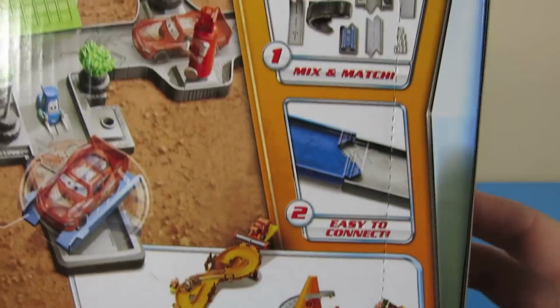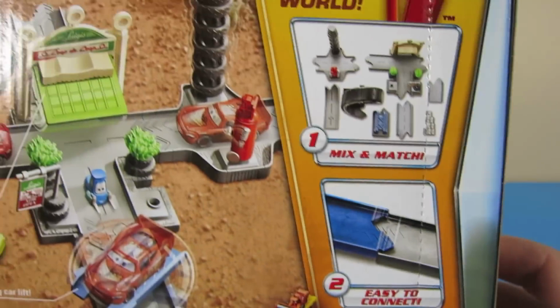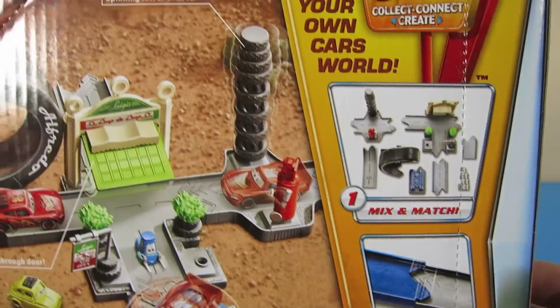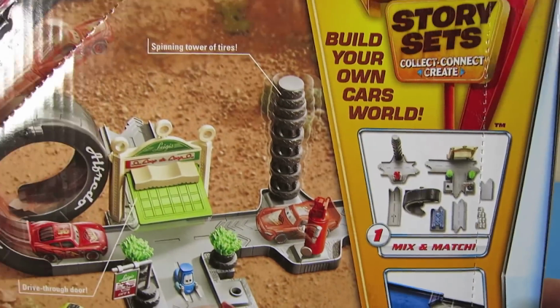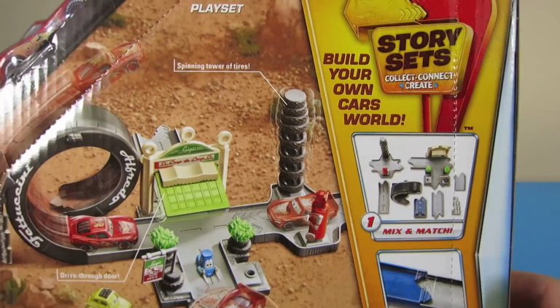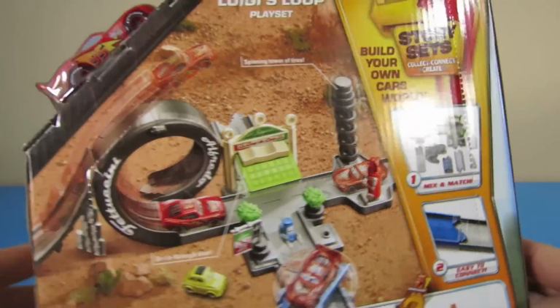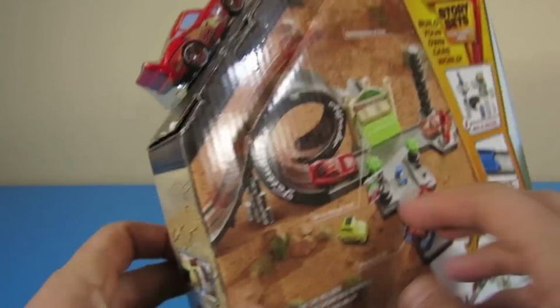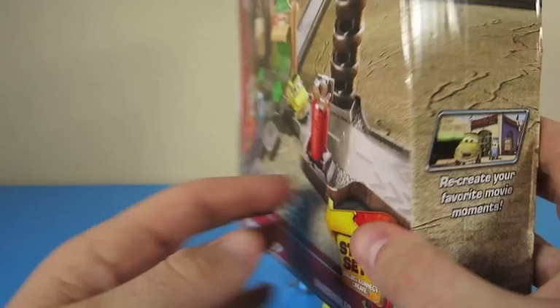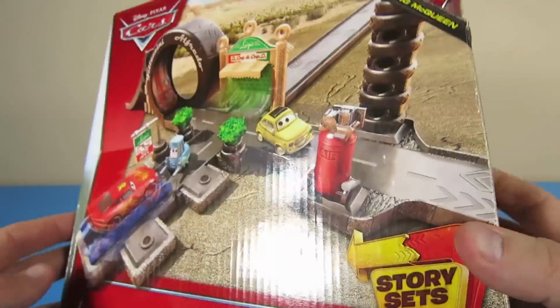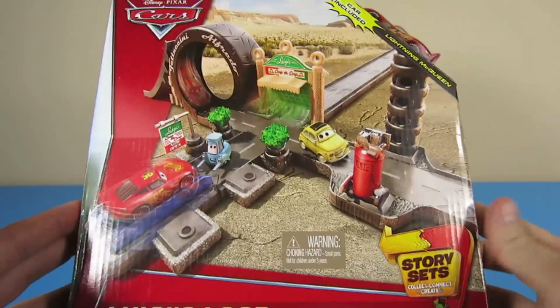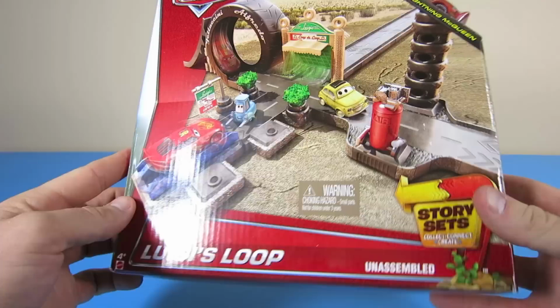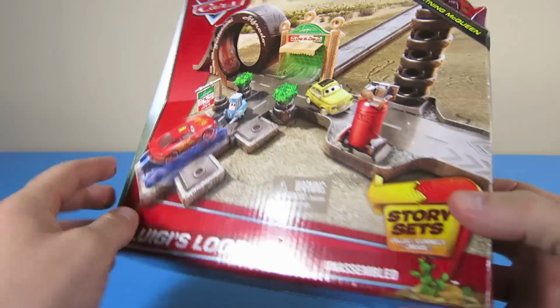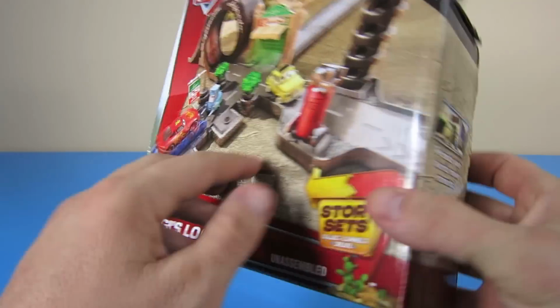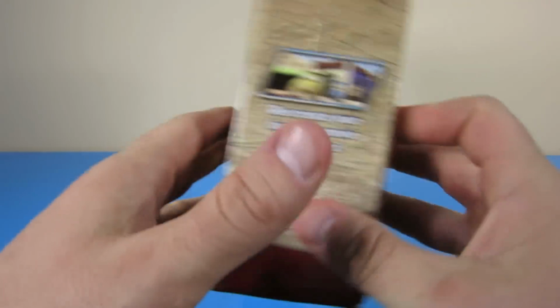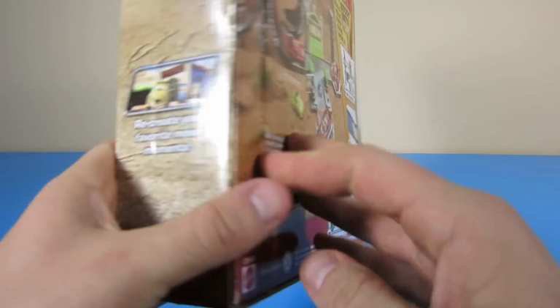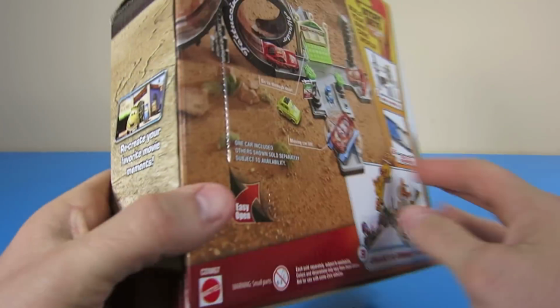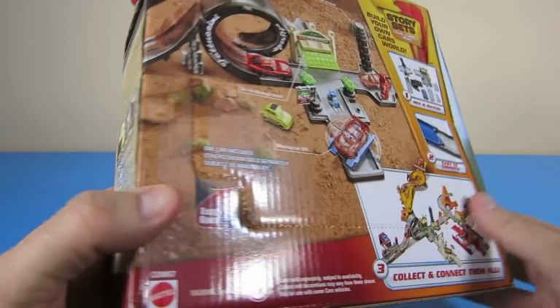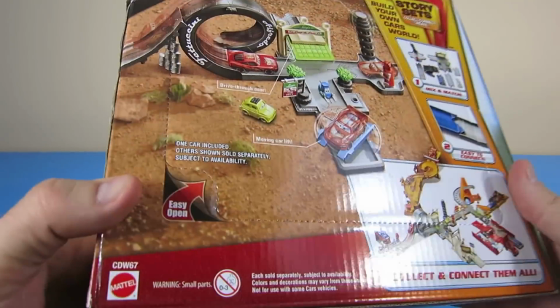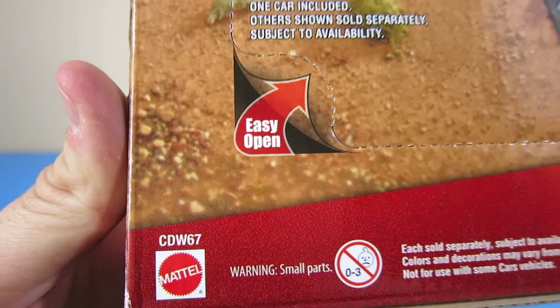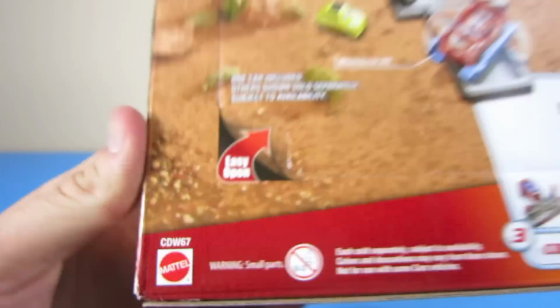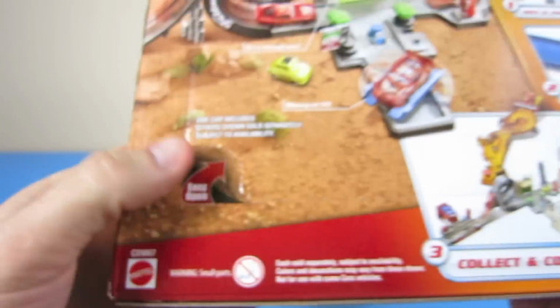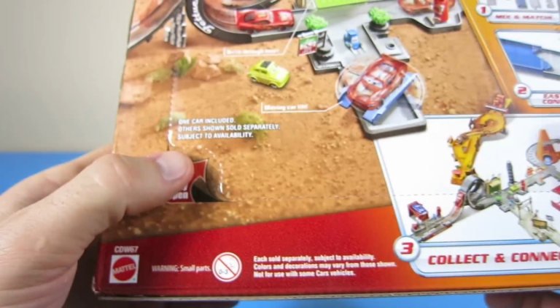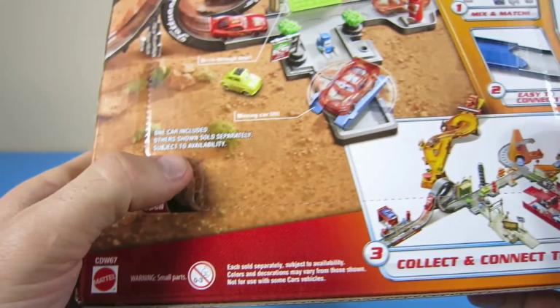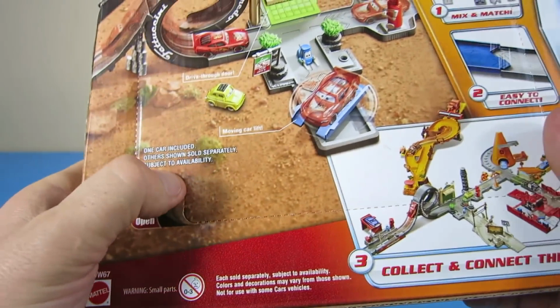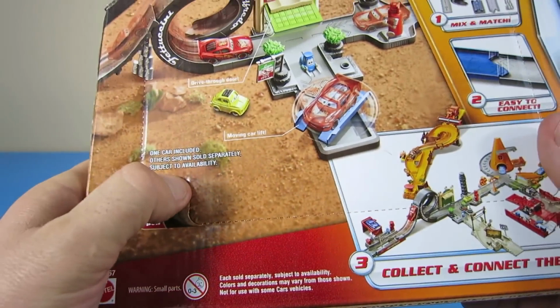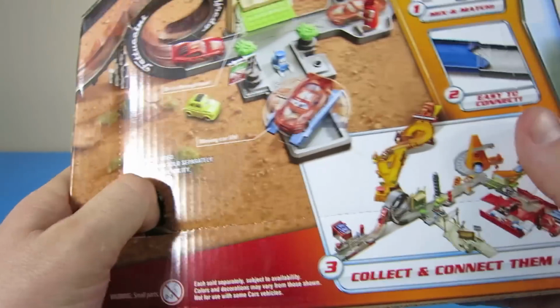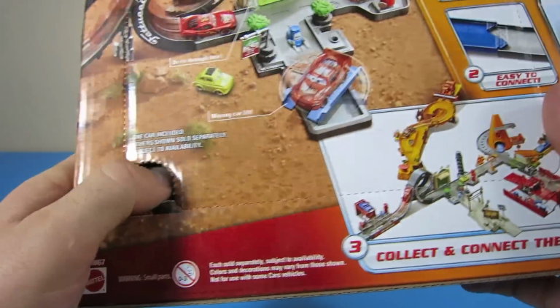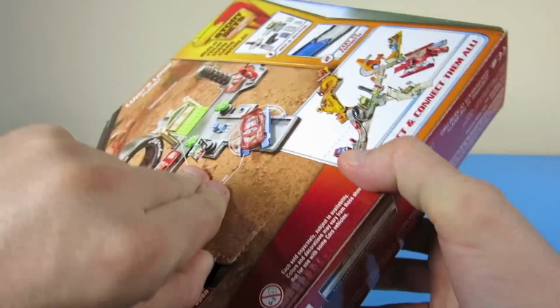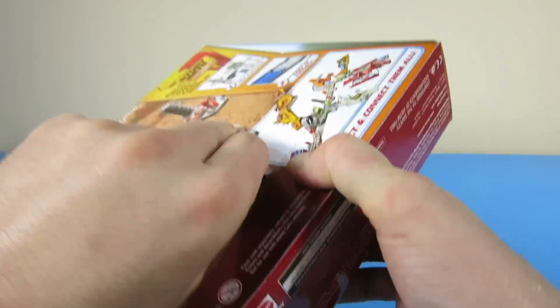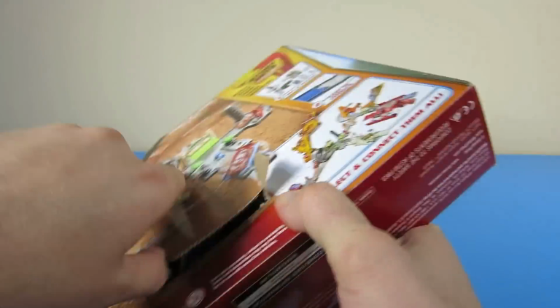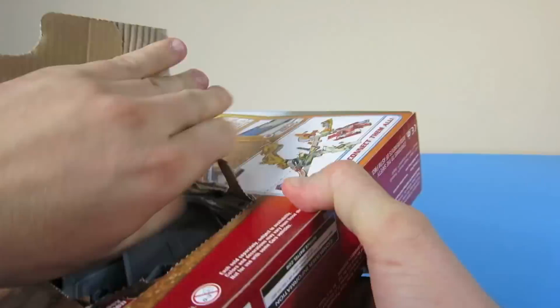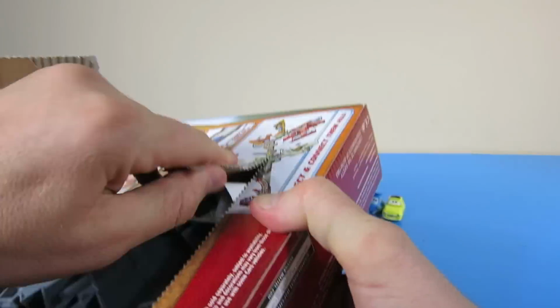This playset comes with a 1:55 scale plastic Lightning McQueen. Let's open it up and assemble Luigi's Loop.